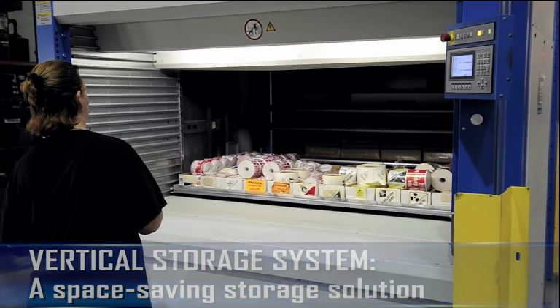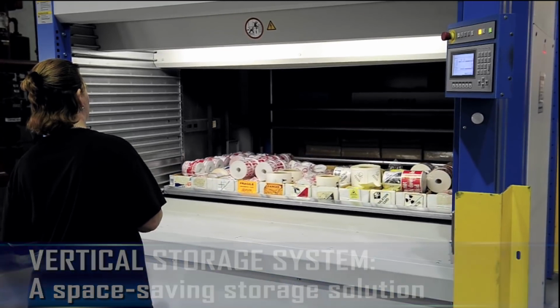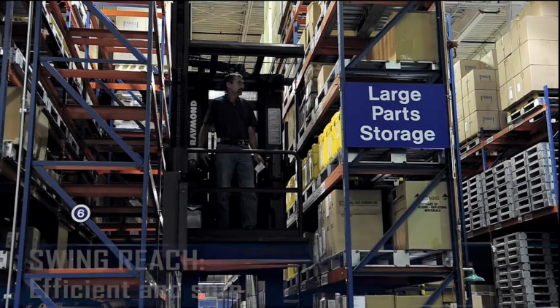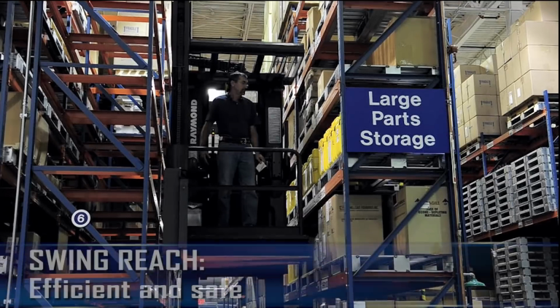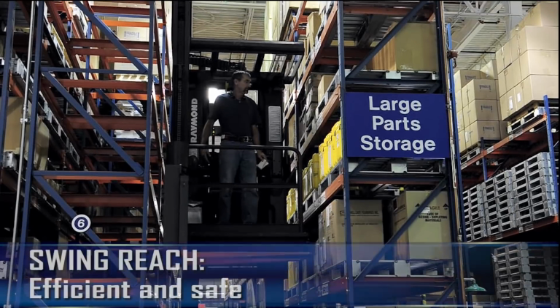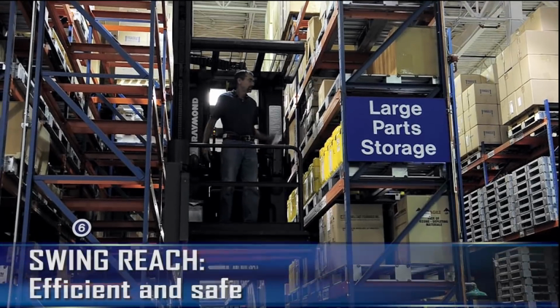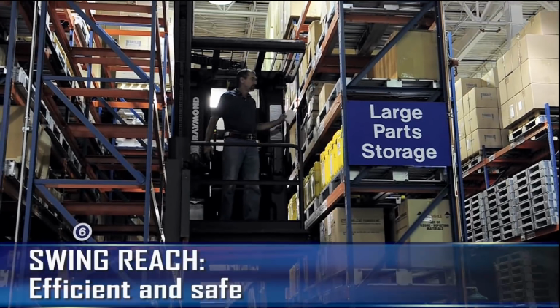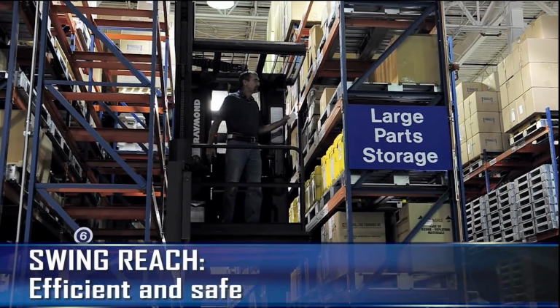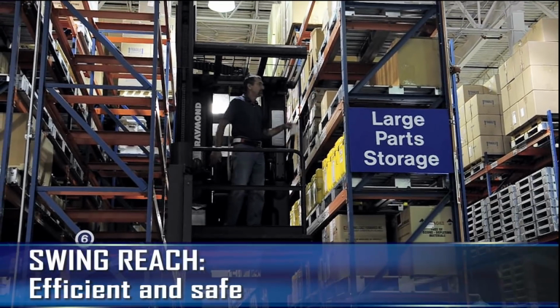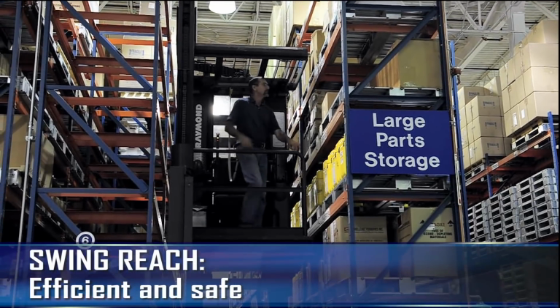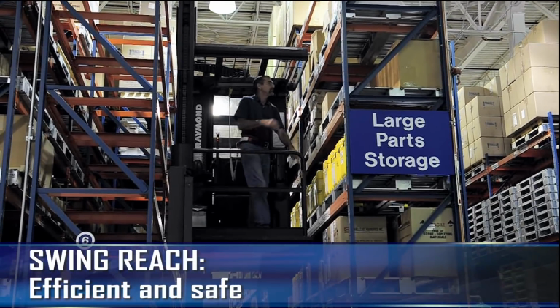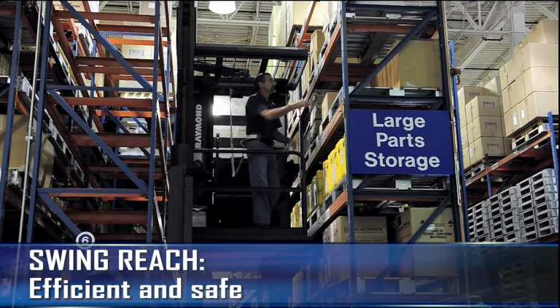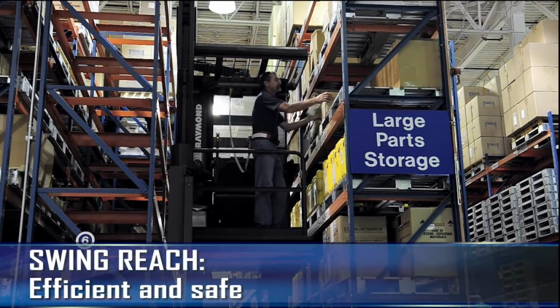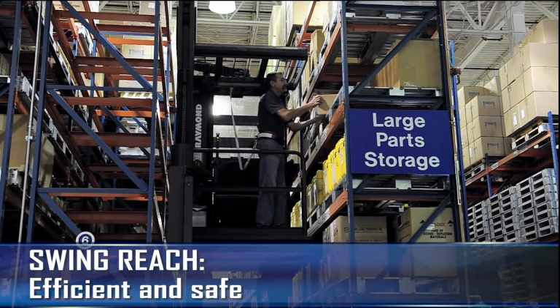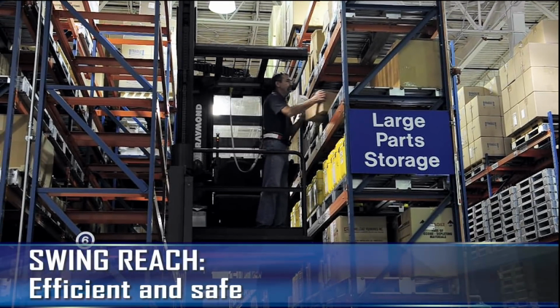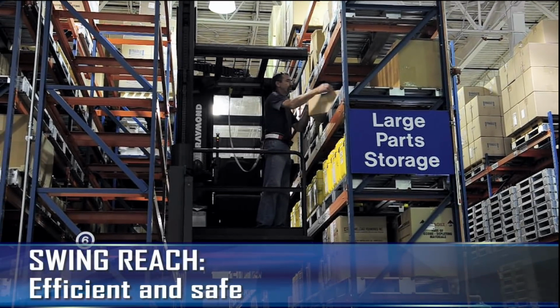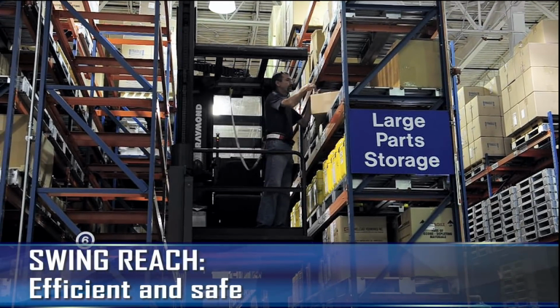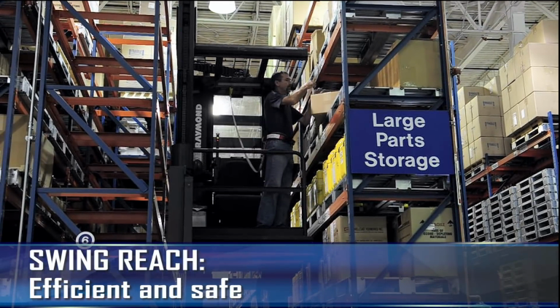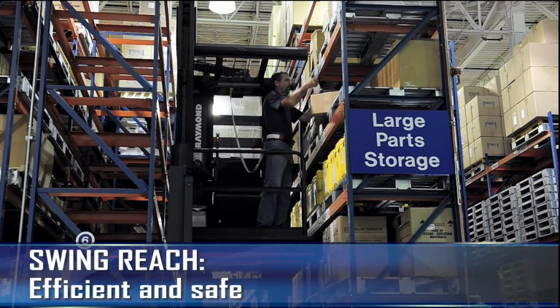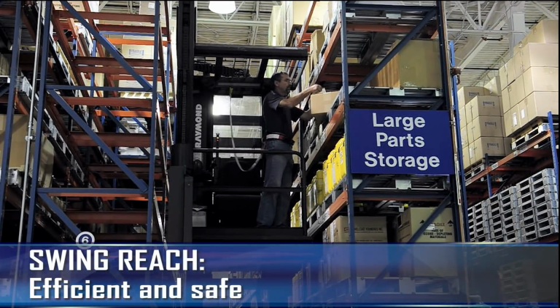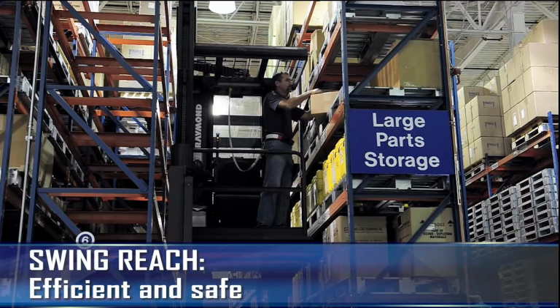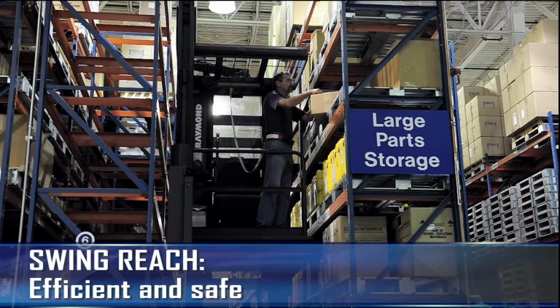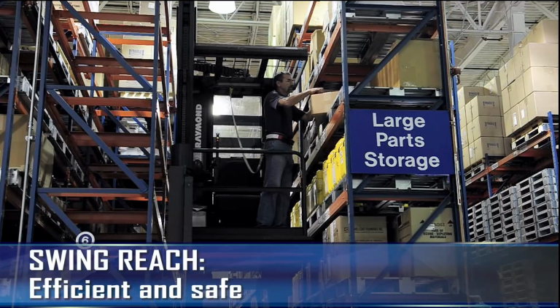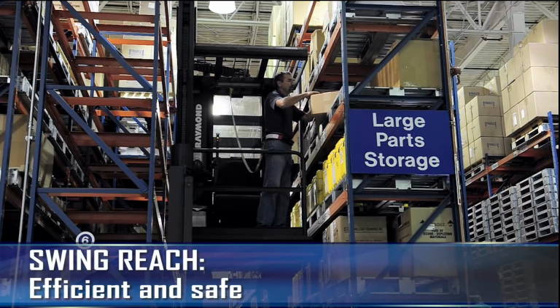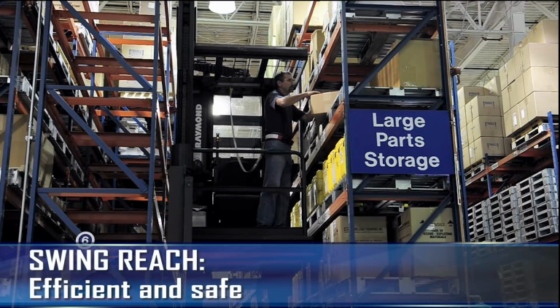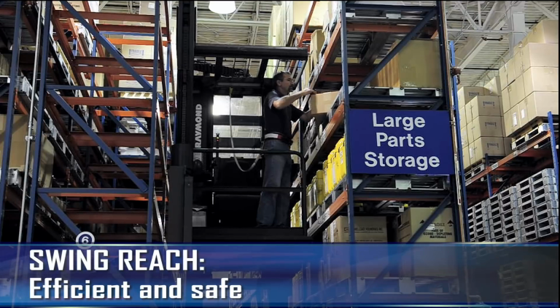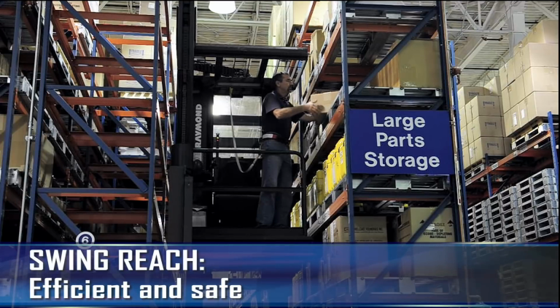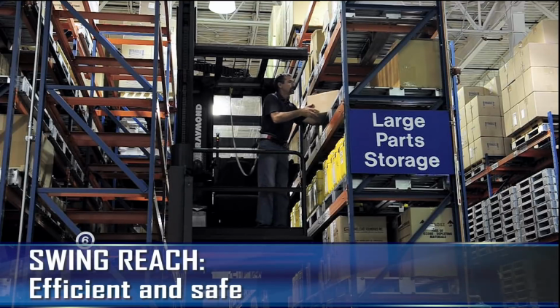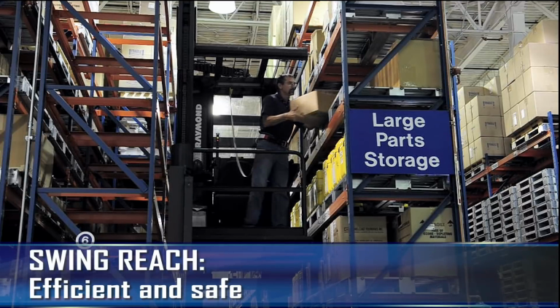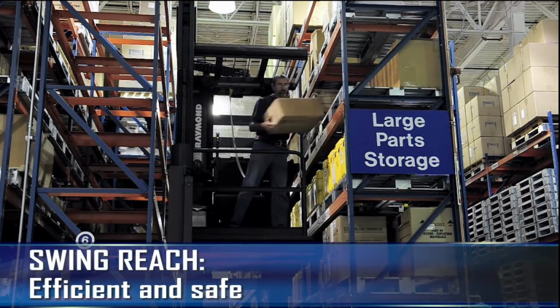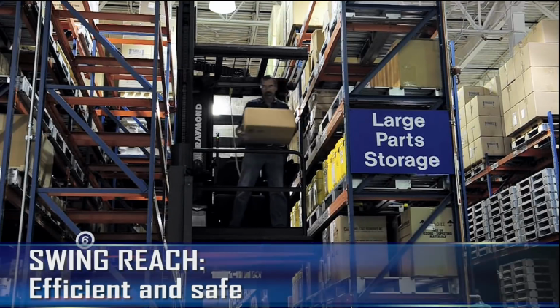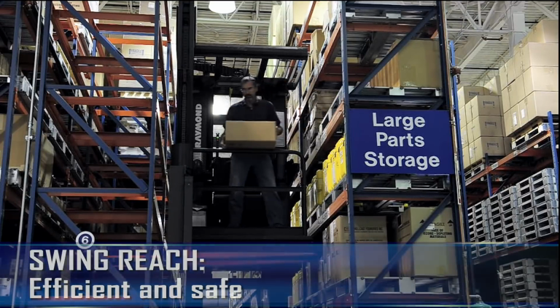And the swing reach, equipped with a safety harness, enhances efficiency by safely lifting the handler to the stored items.